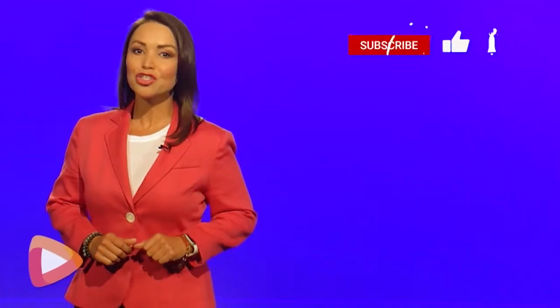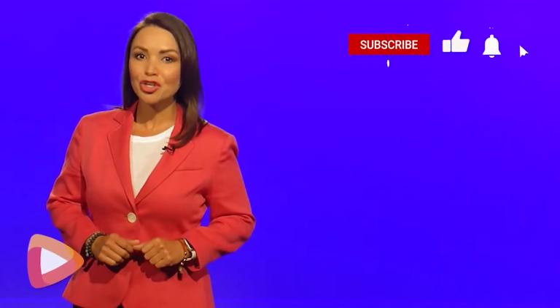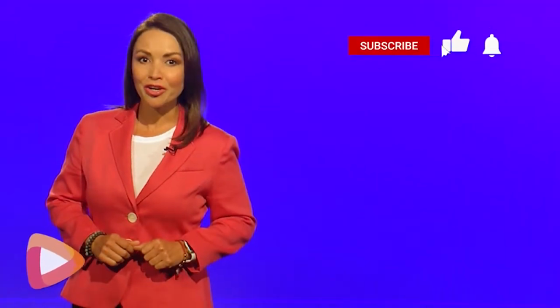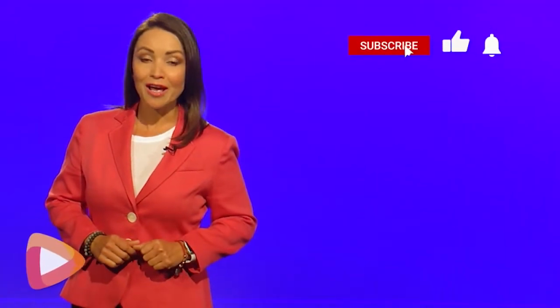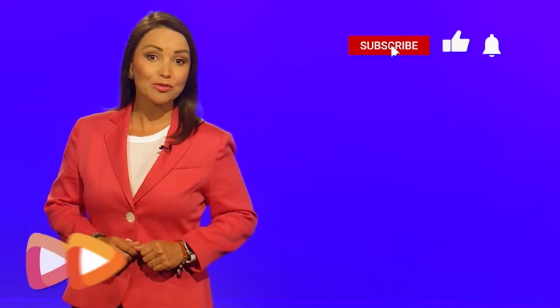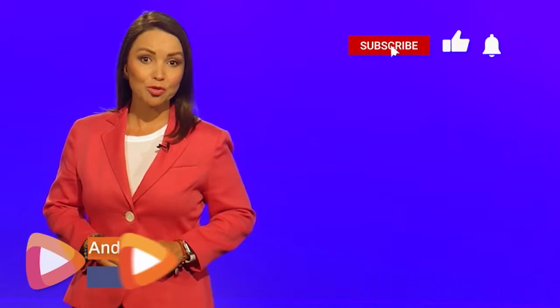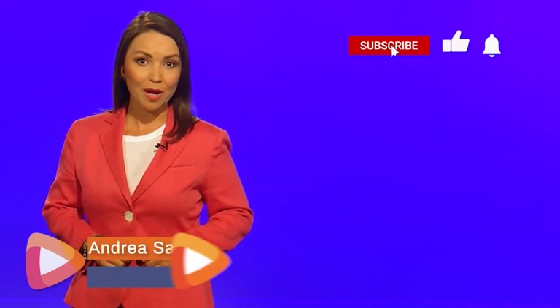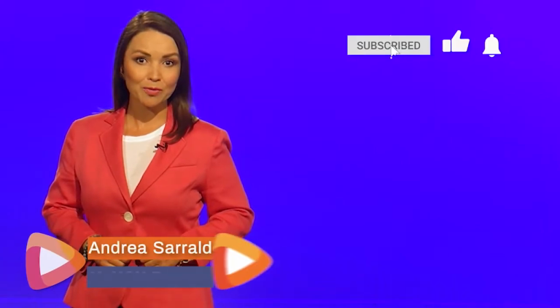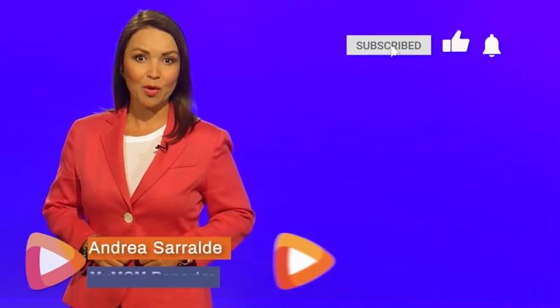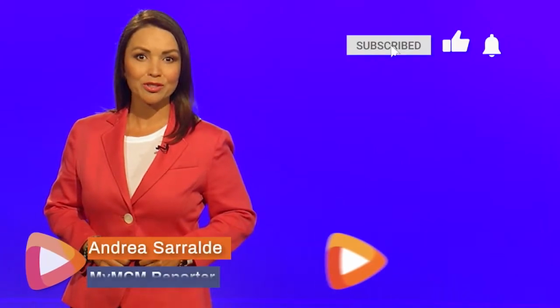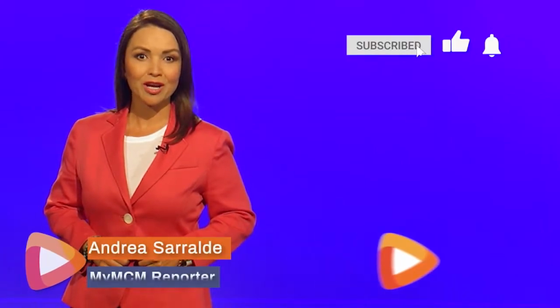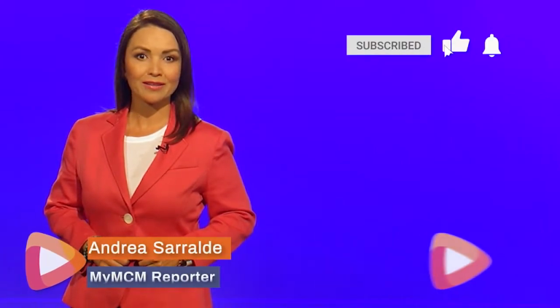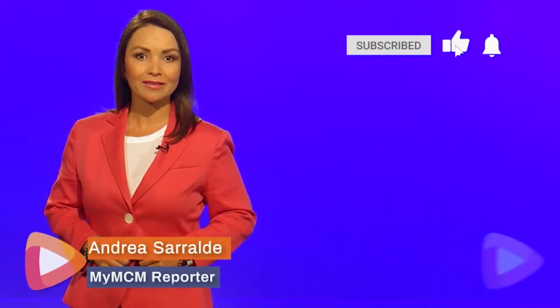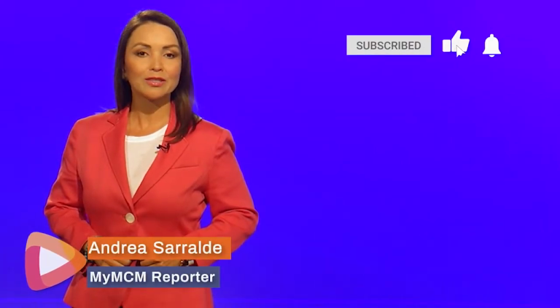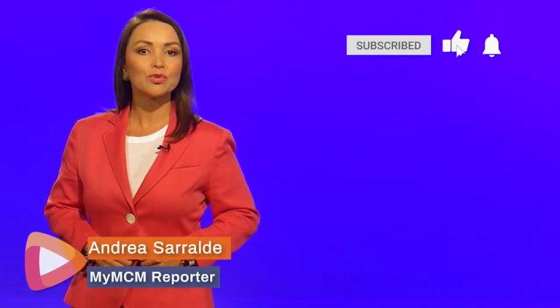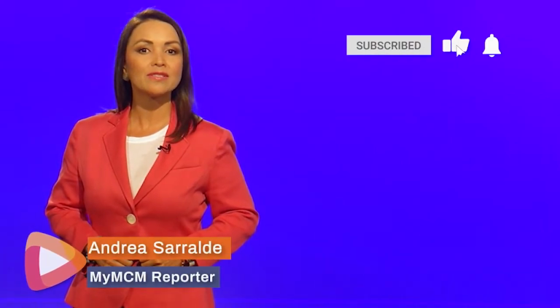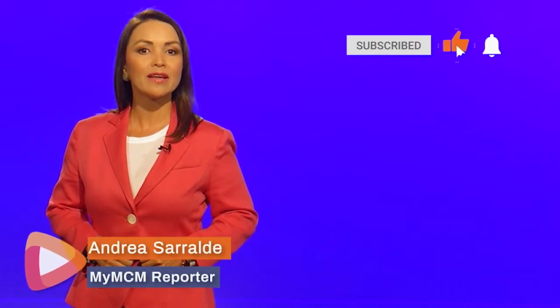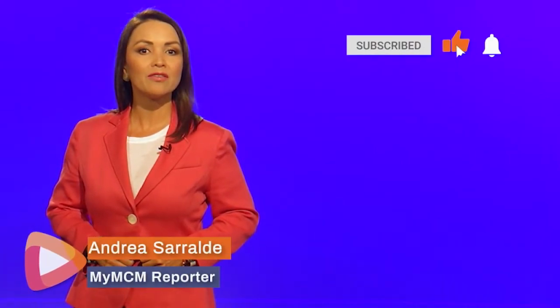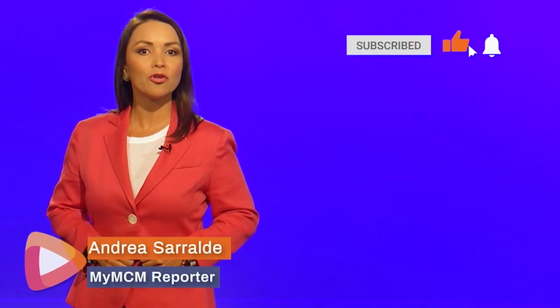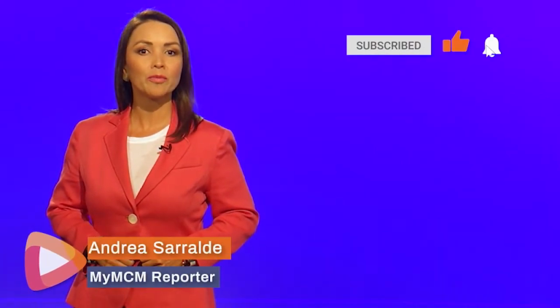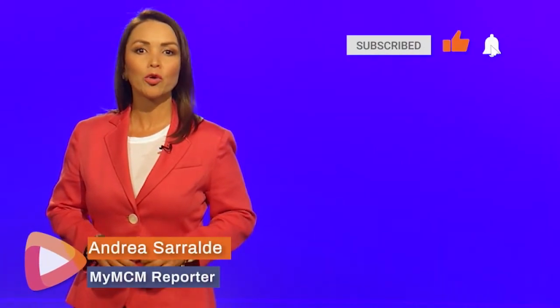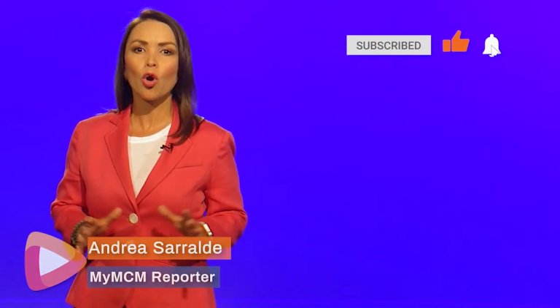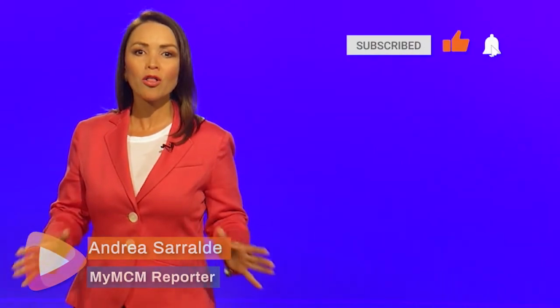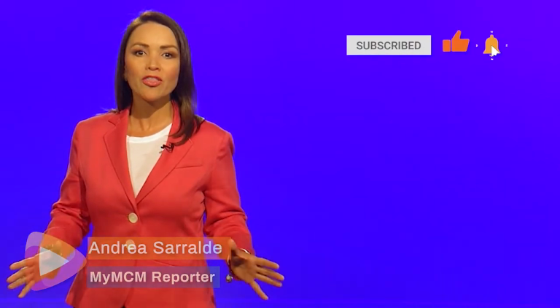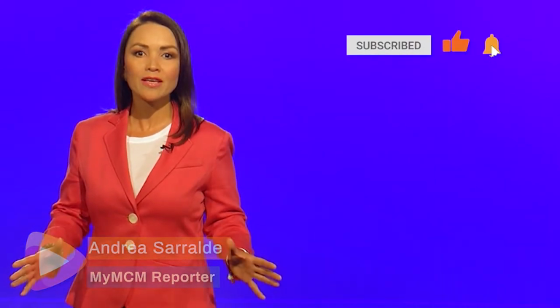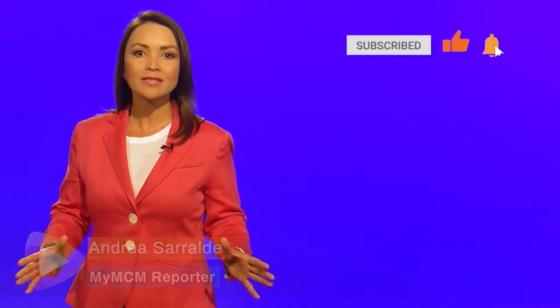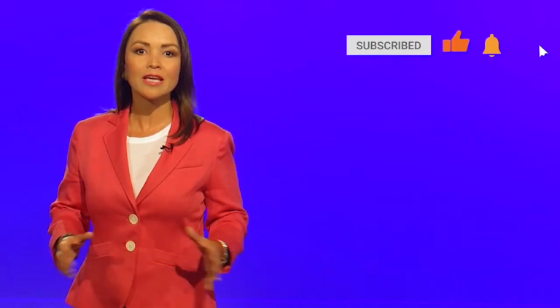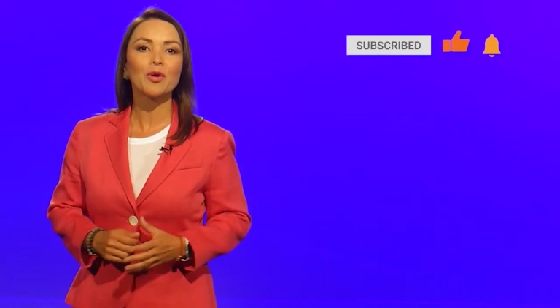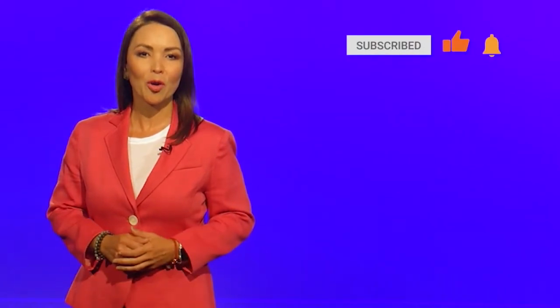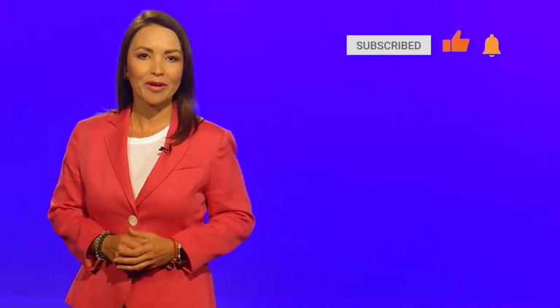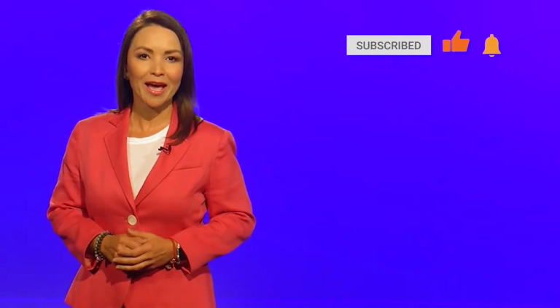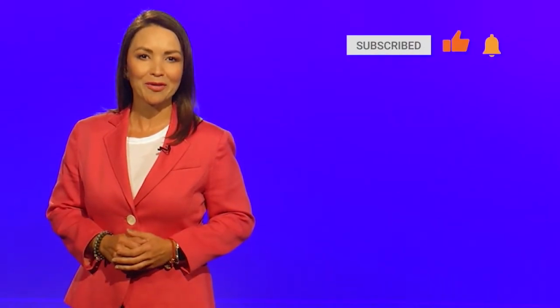Share and subscribe to our channel to stay informed on all things in Montgomery County.